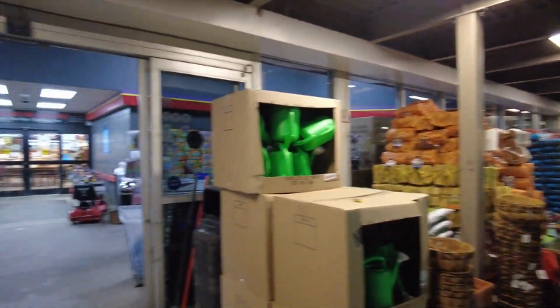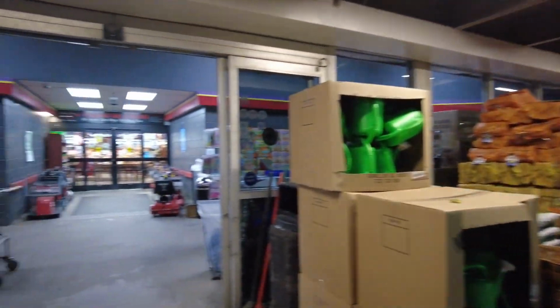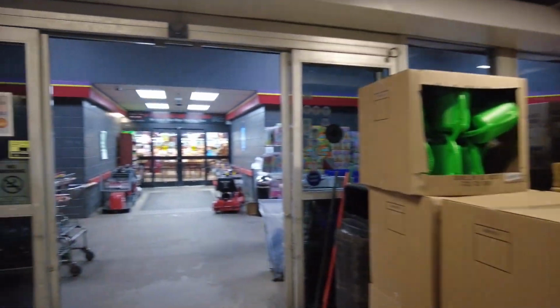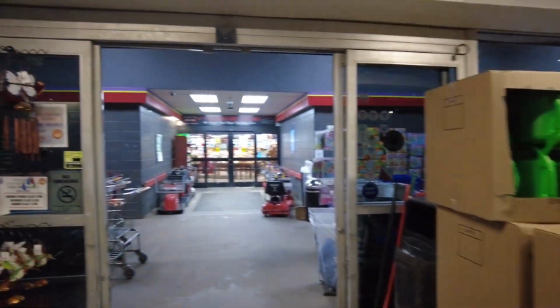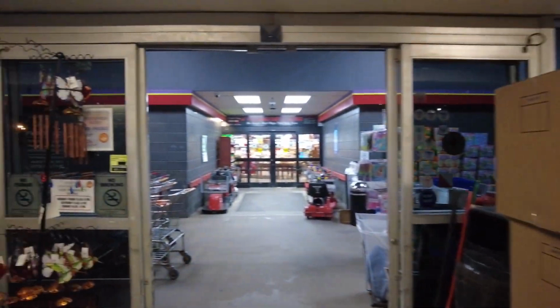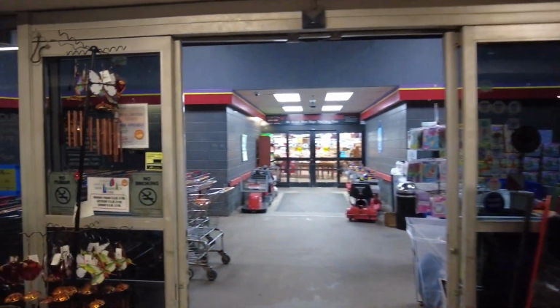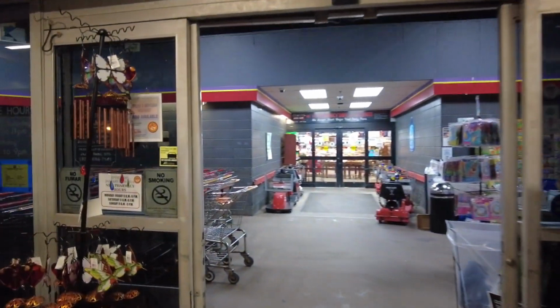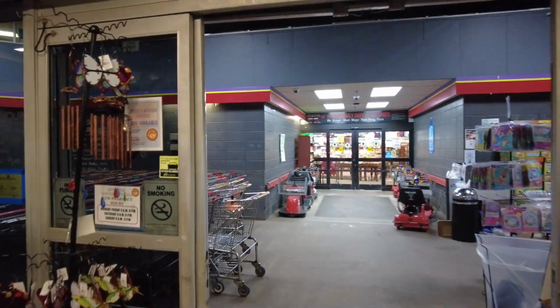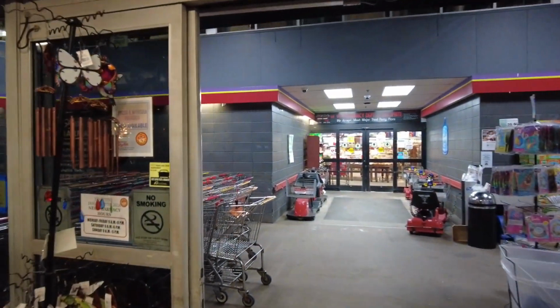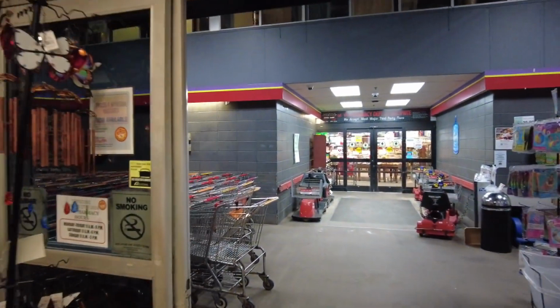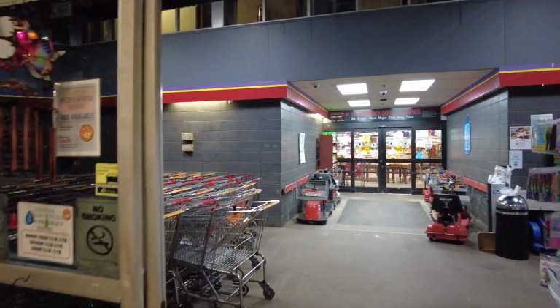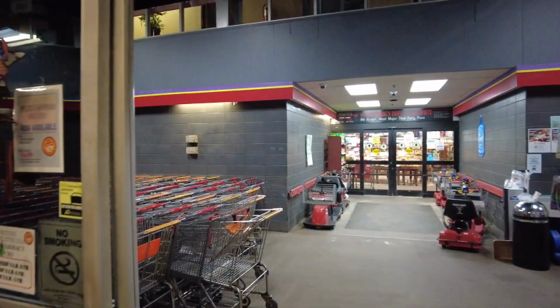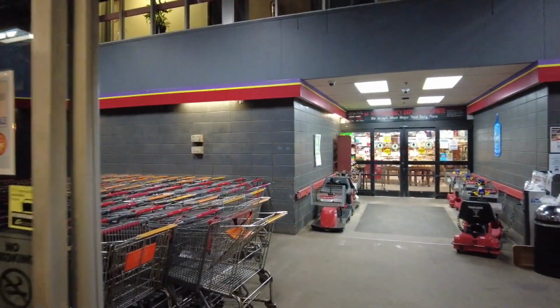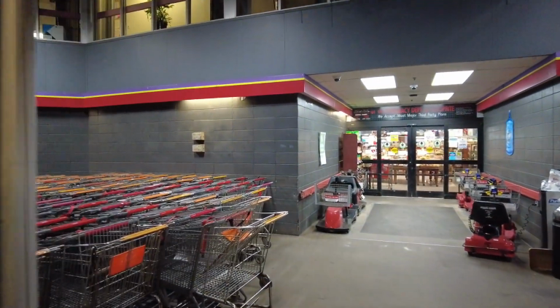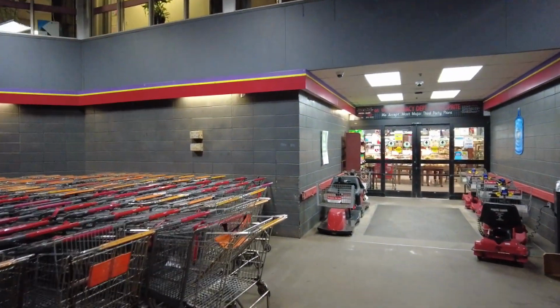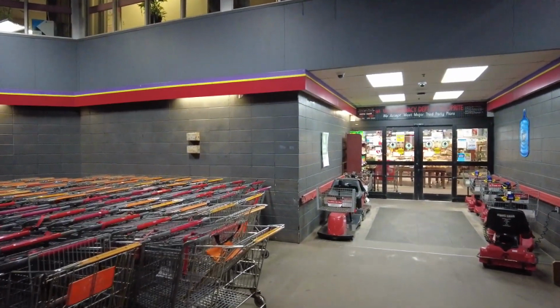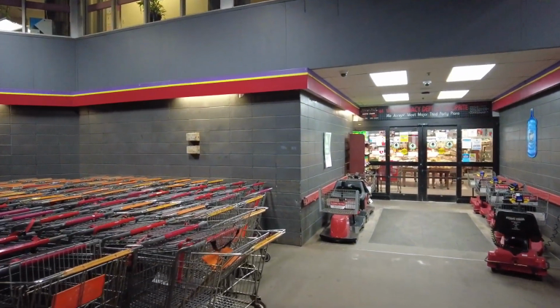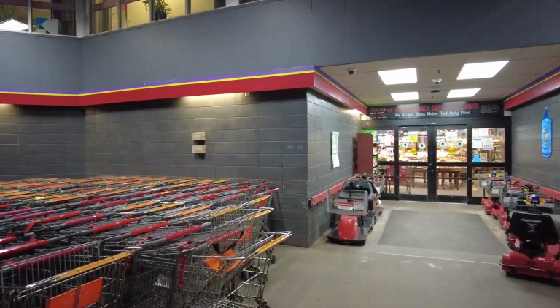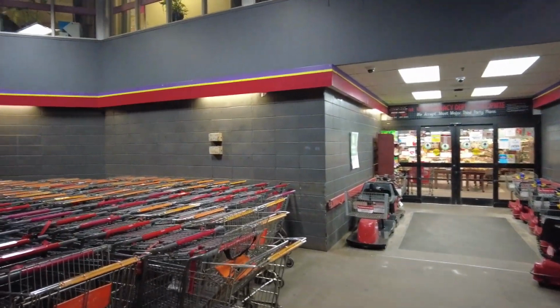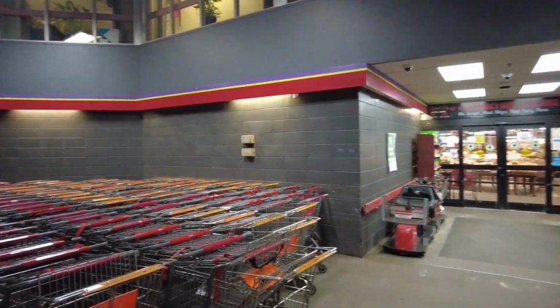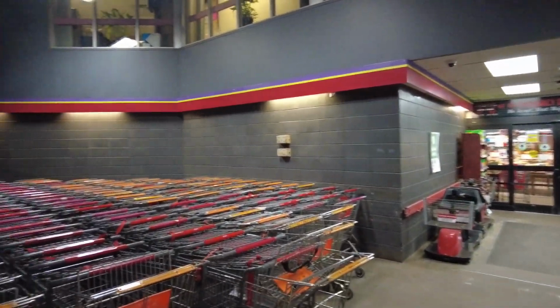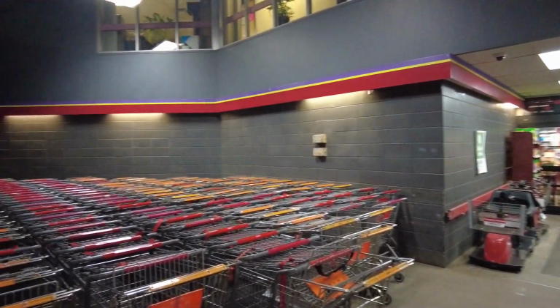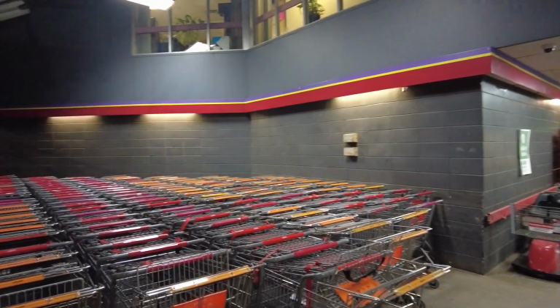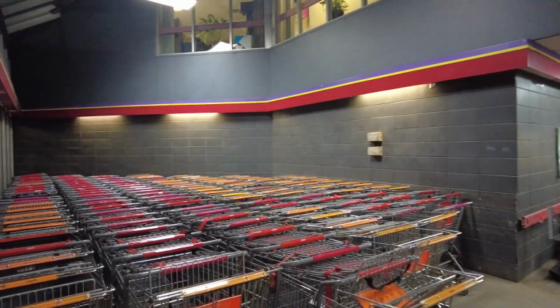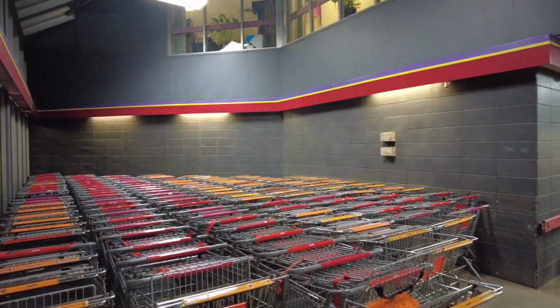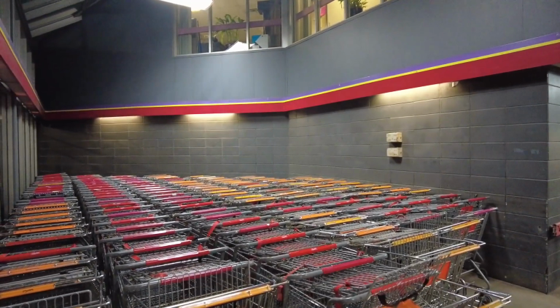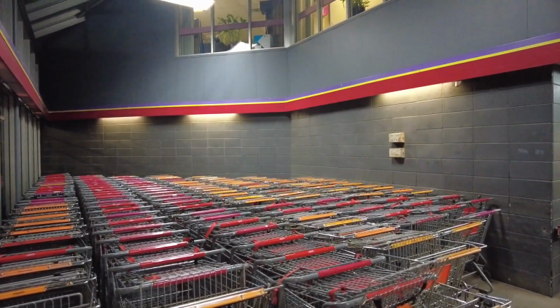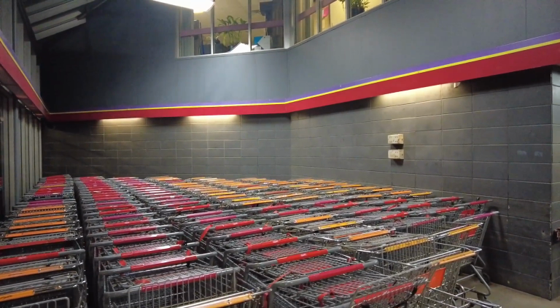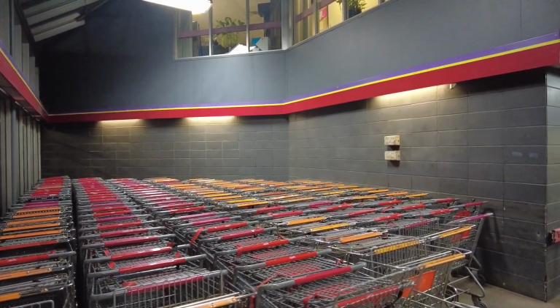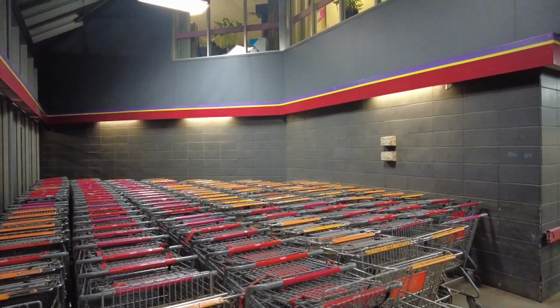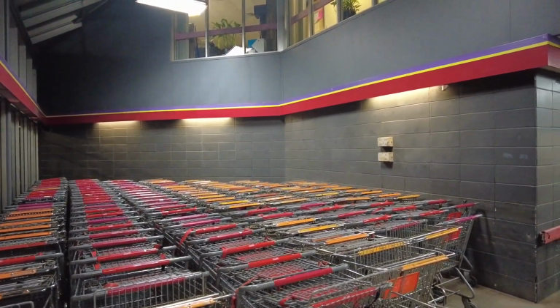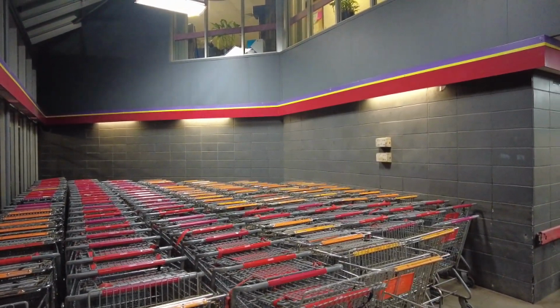Upon entering, we're greeted by a striking color scheme of purple, yellow, and red — a distinct design consistent throughout the whole store.